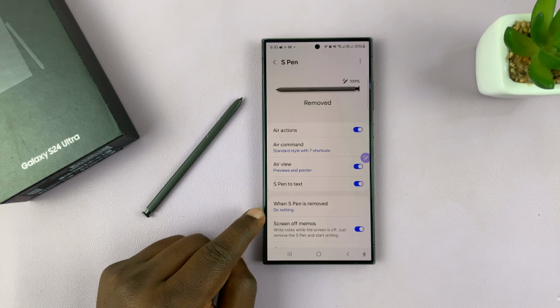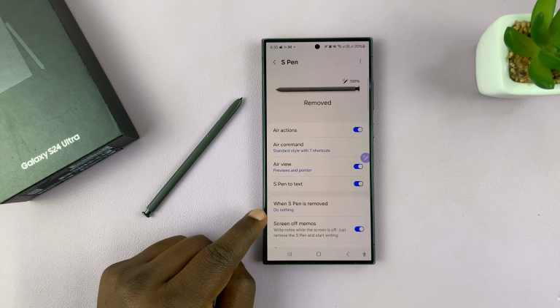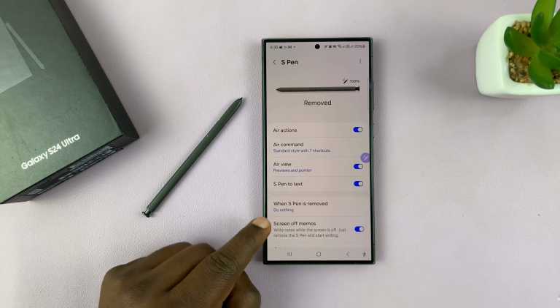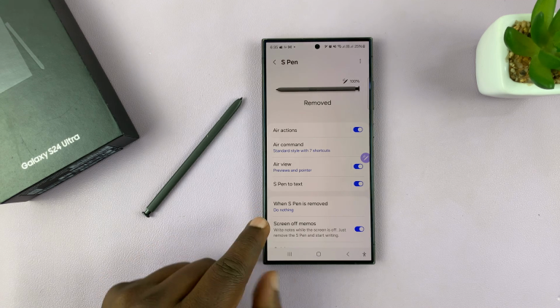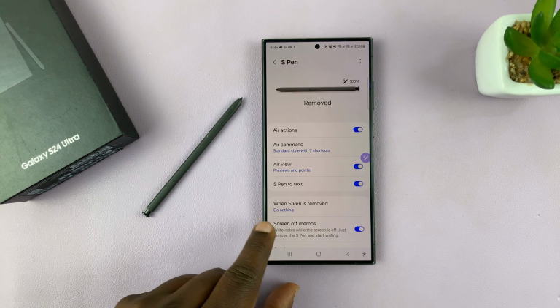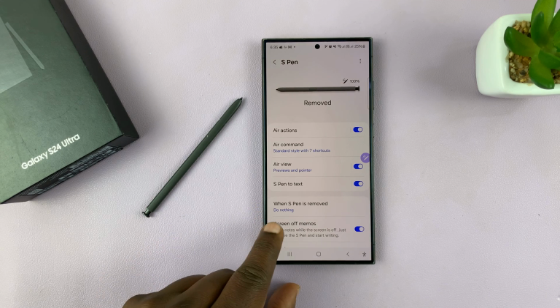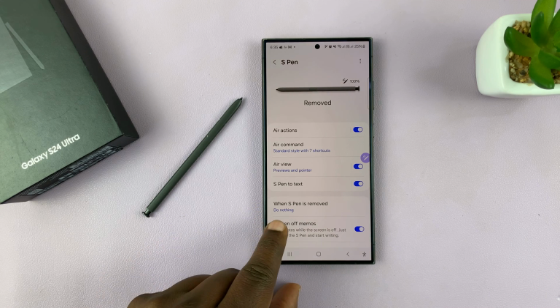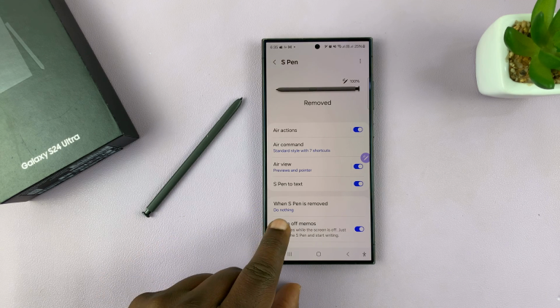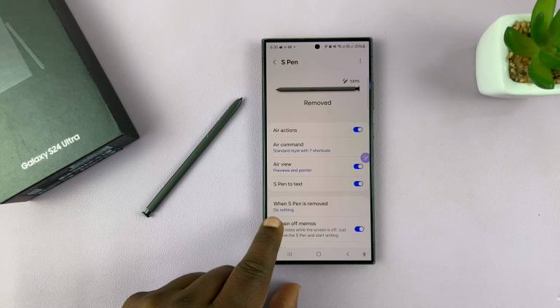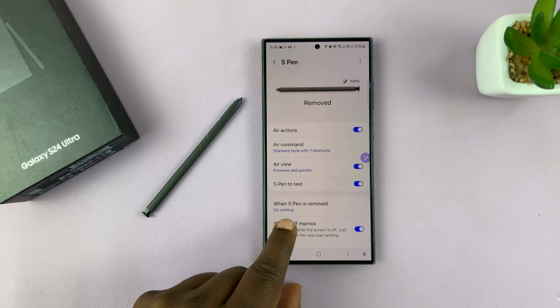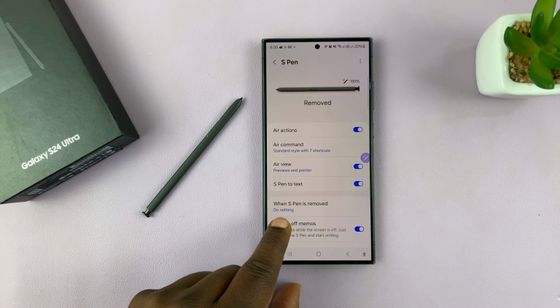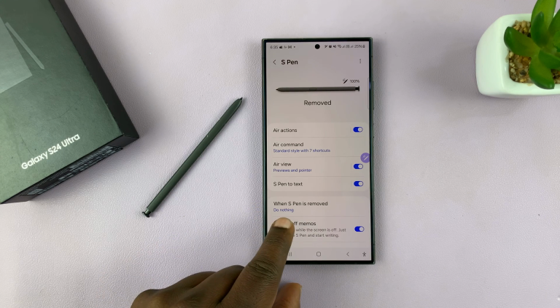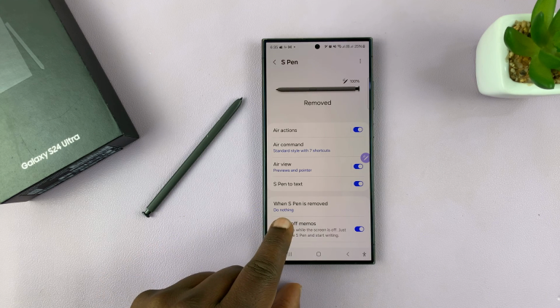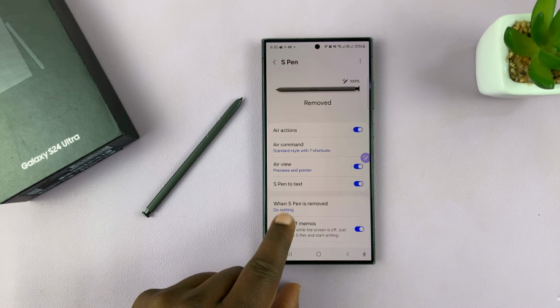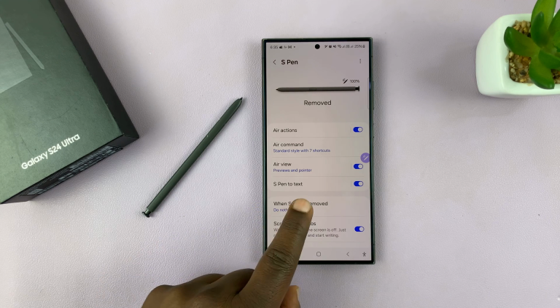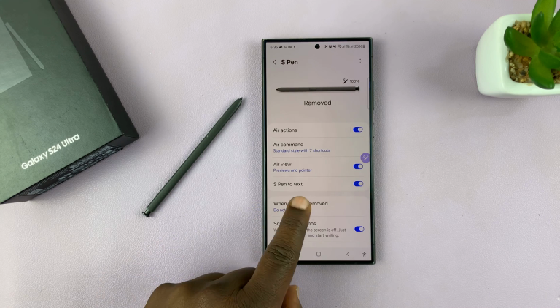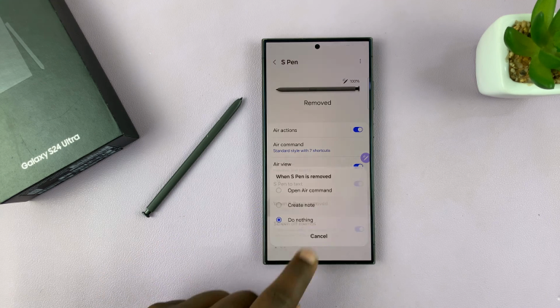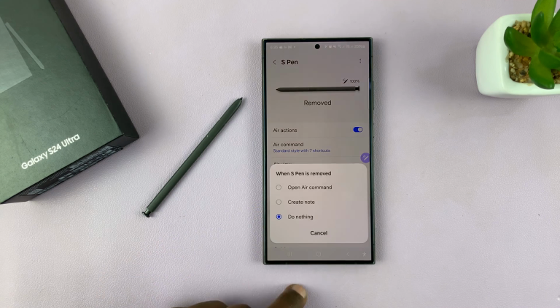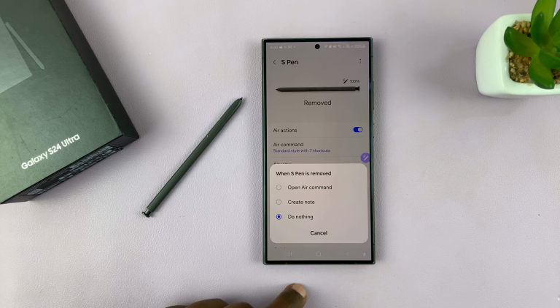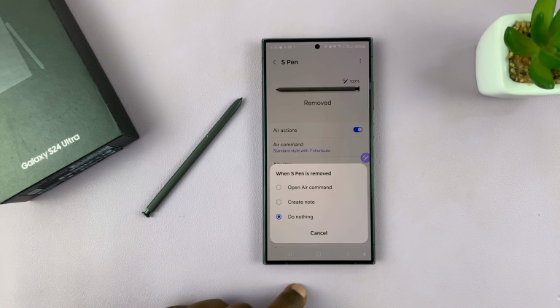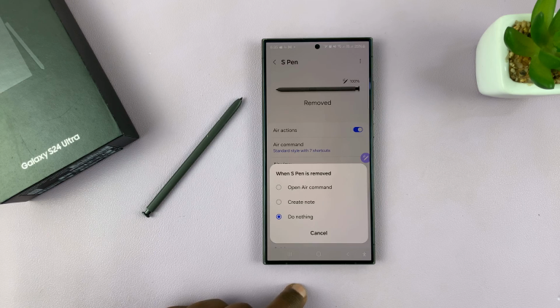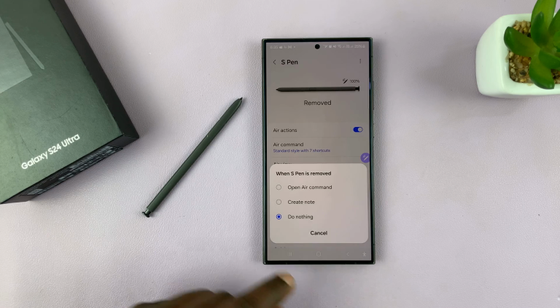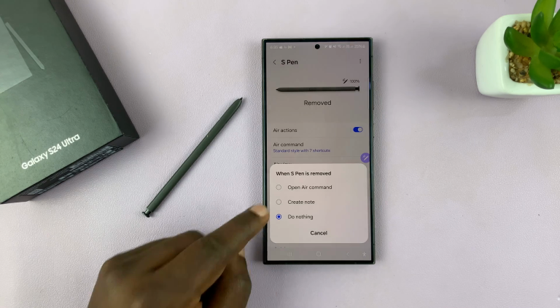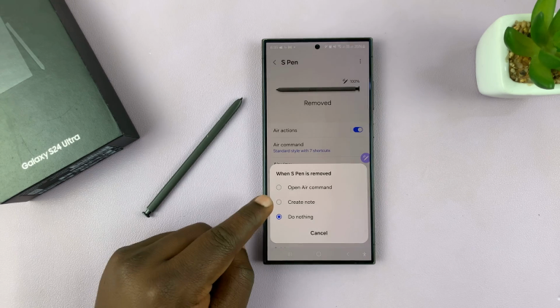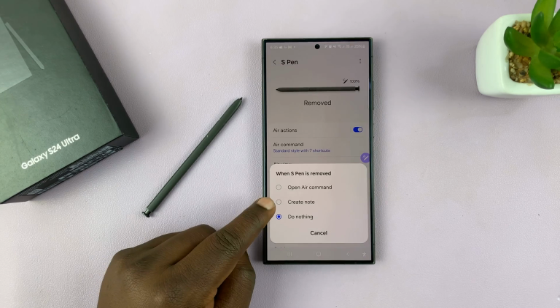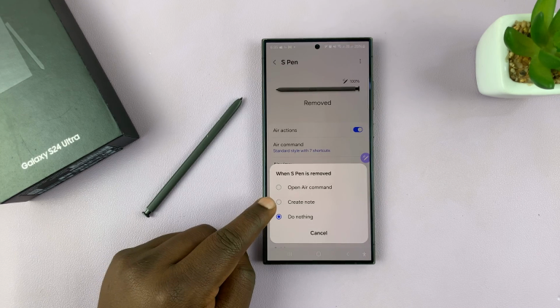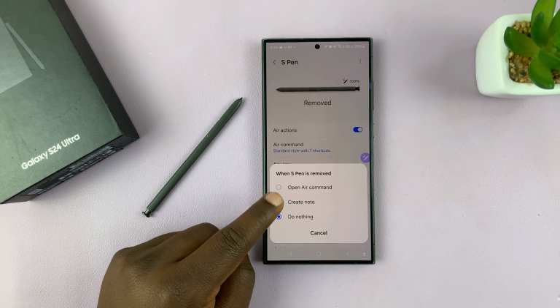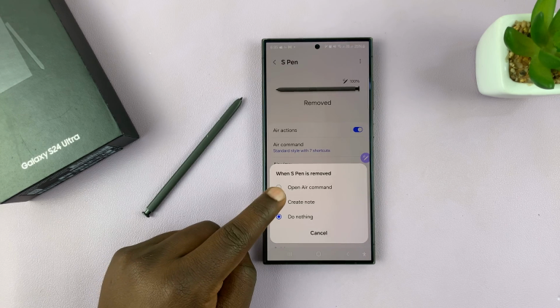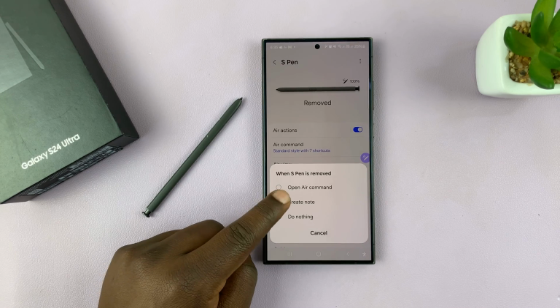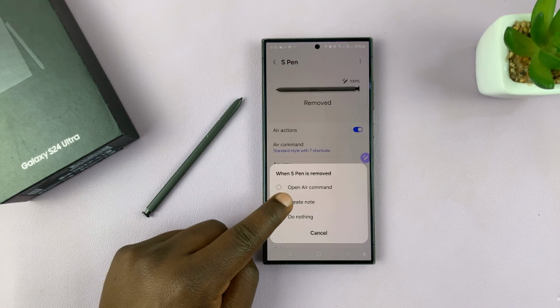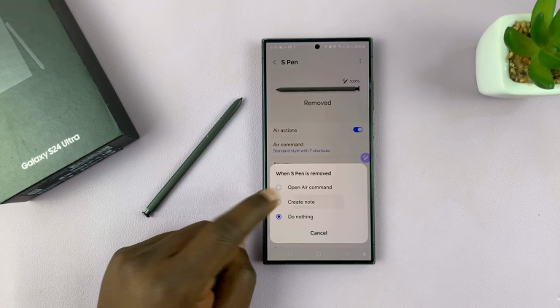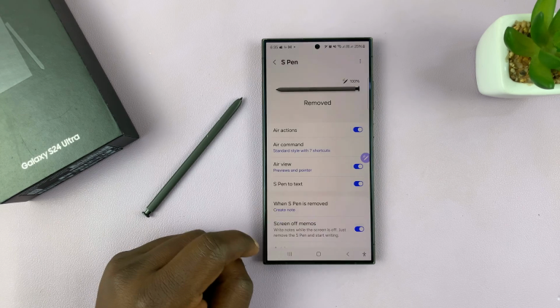It's normally set to 'Do nothing' by default. If you tap on that, you can choose 'Create note.'